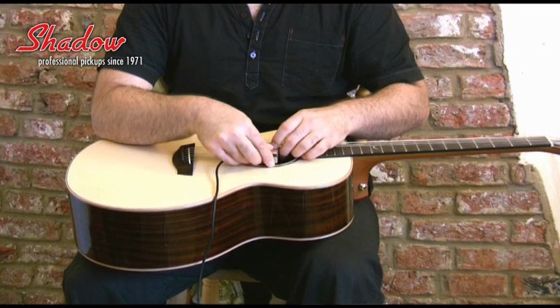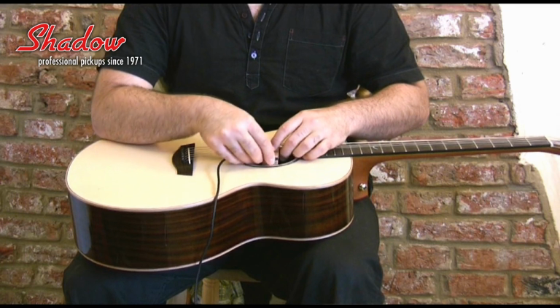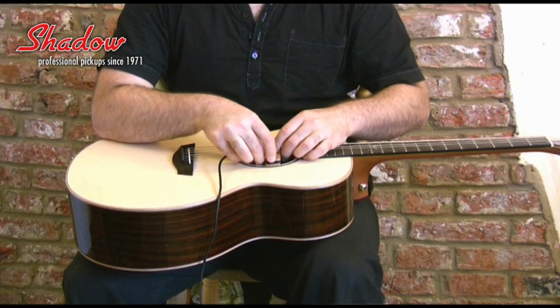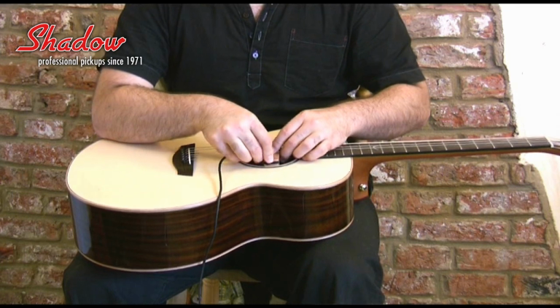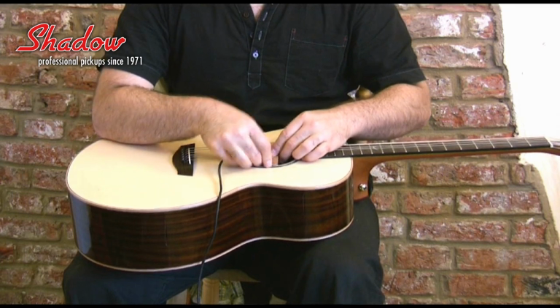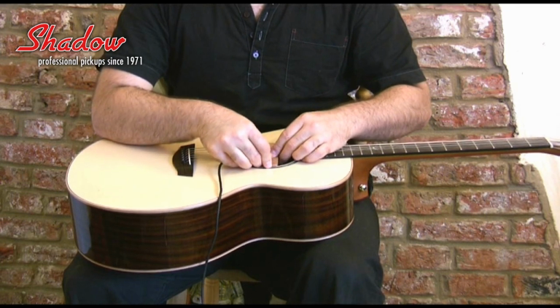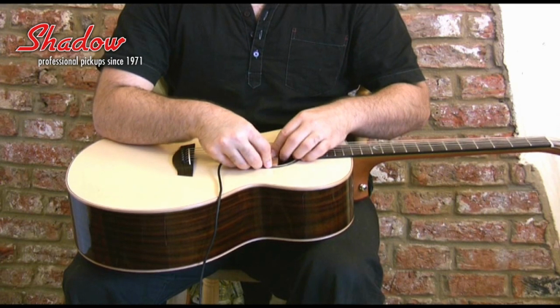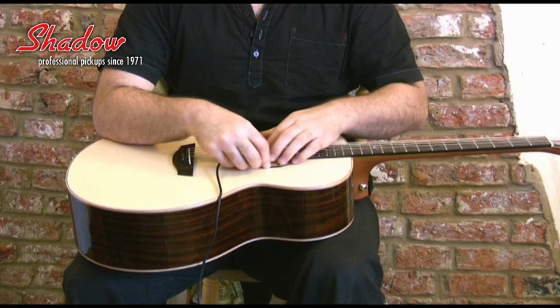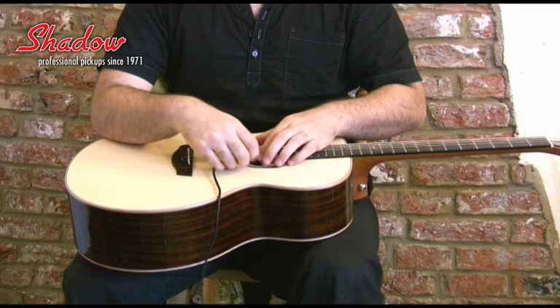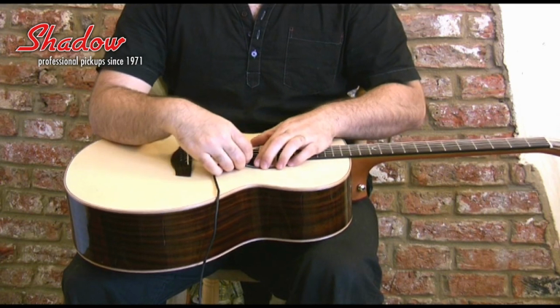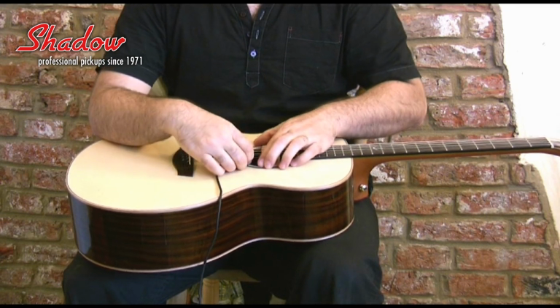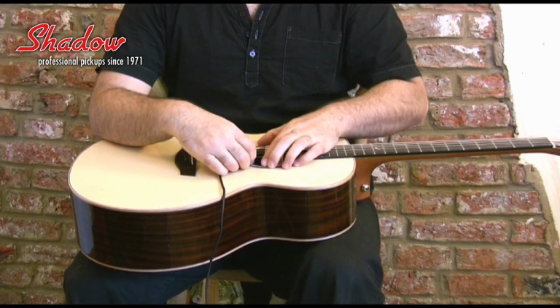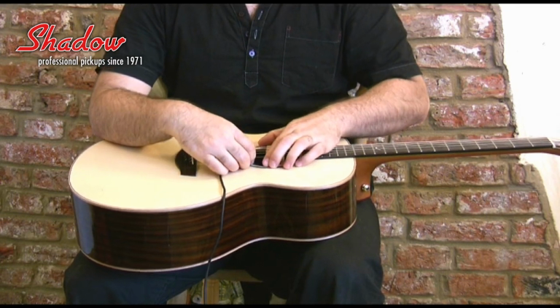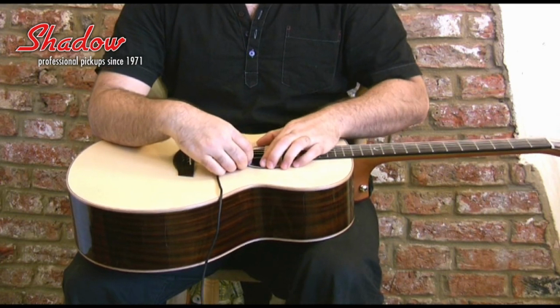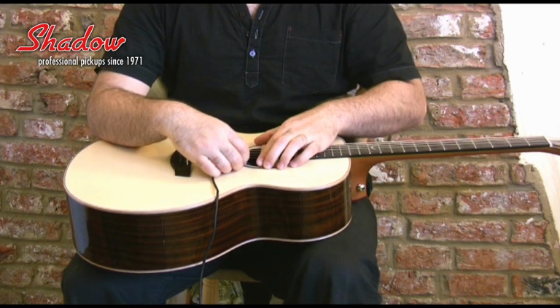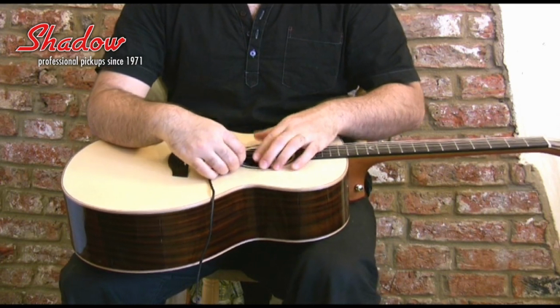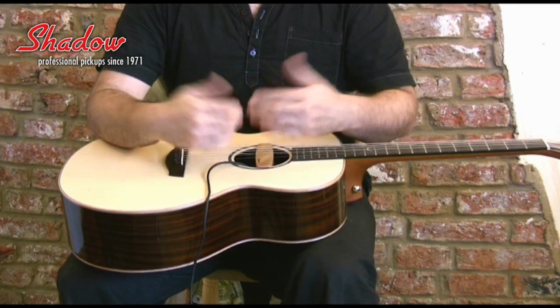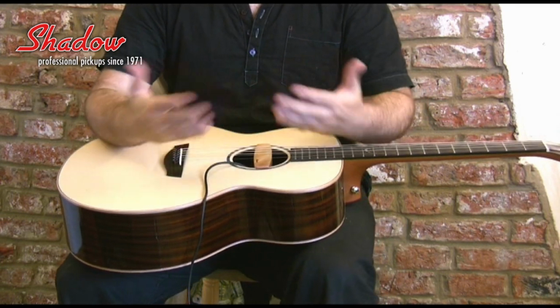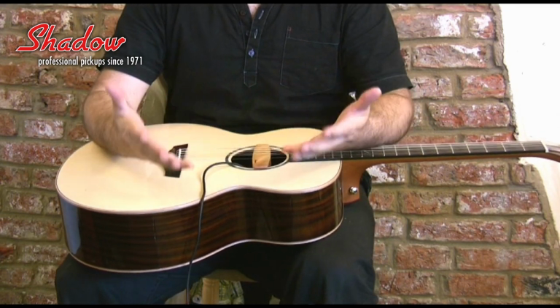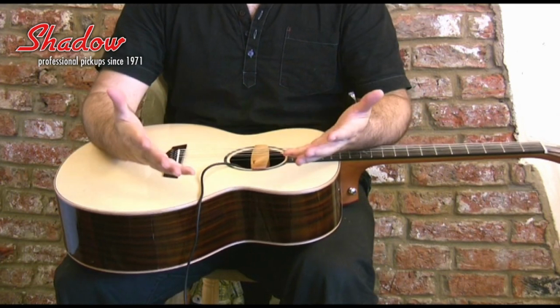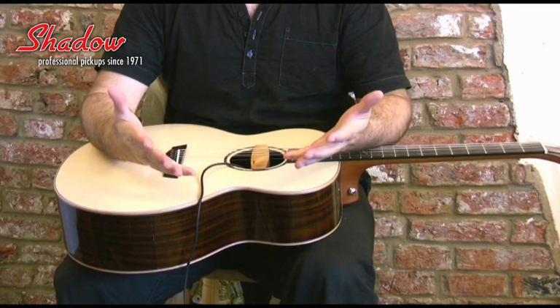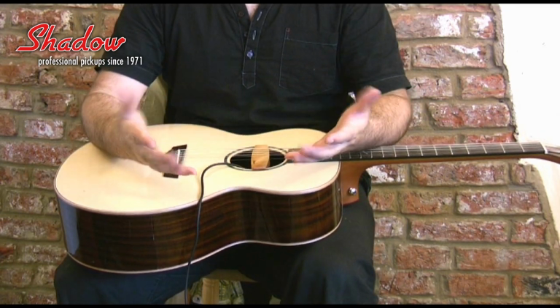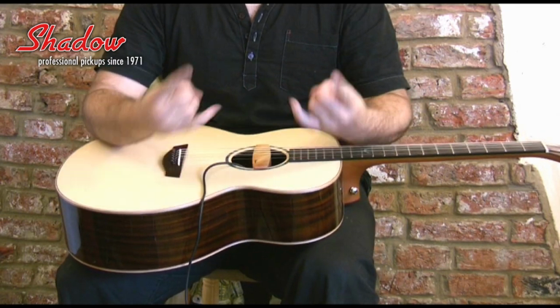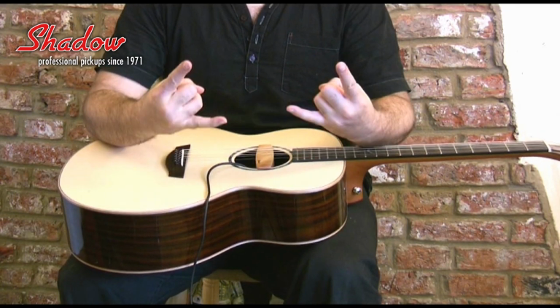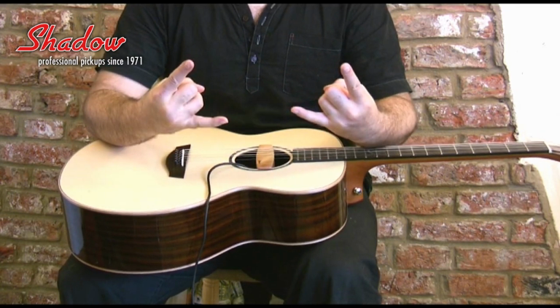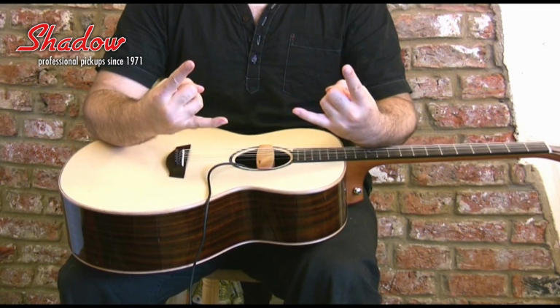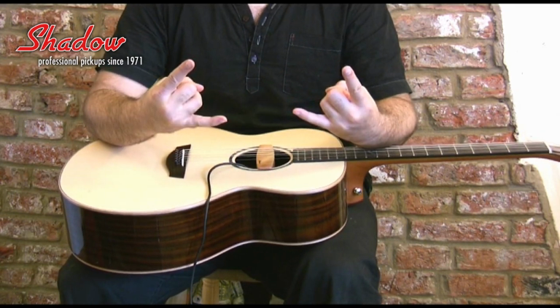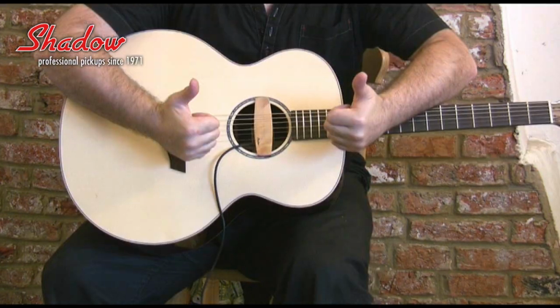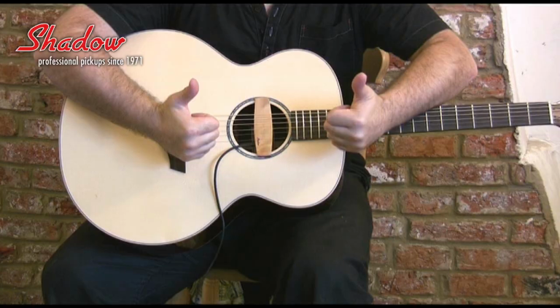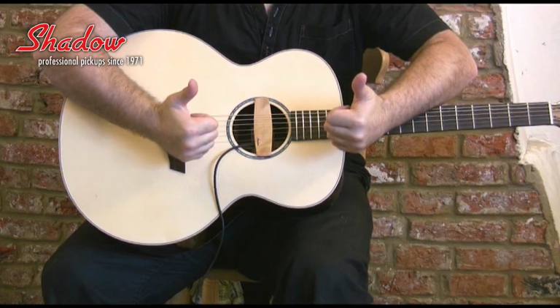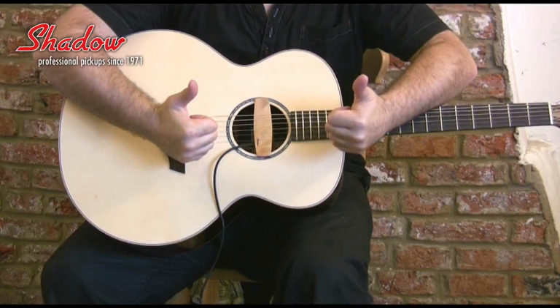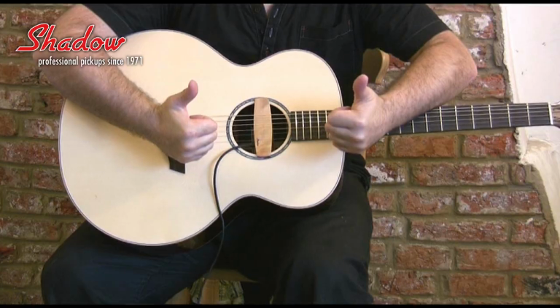As you can see, it's just a very quick flick into the hole, twist it in place, and away you go.